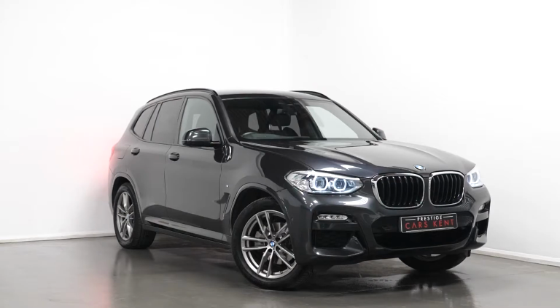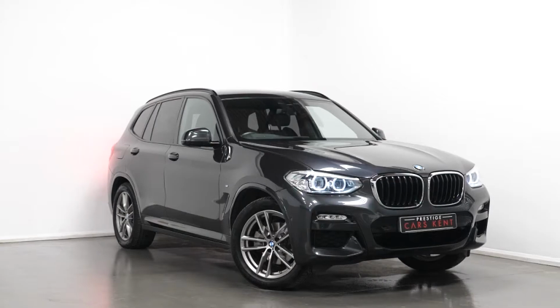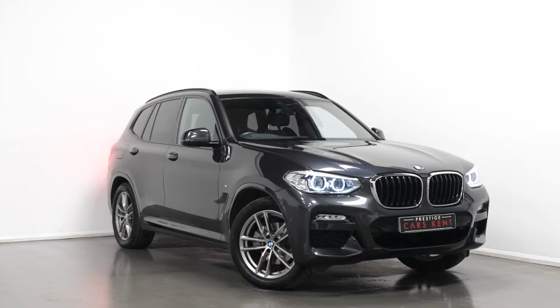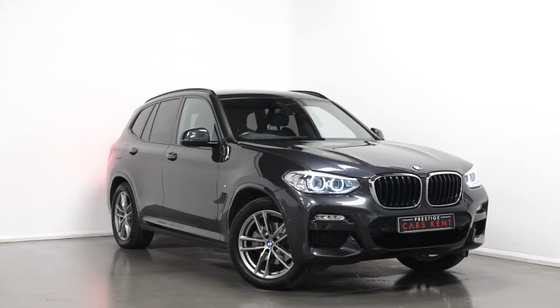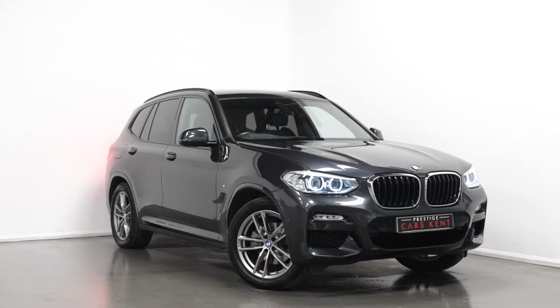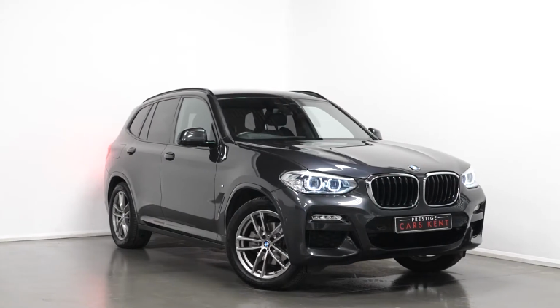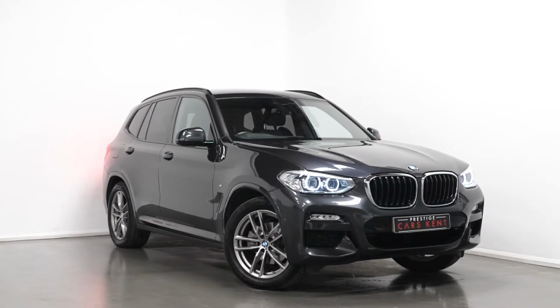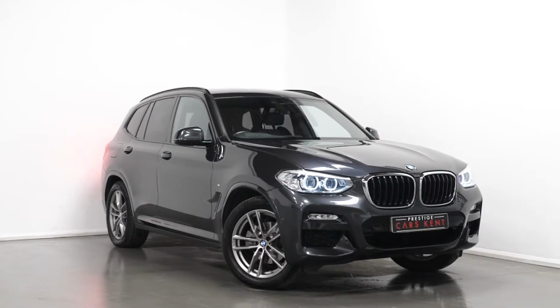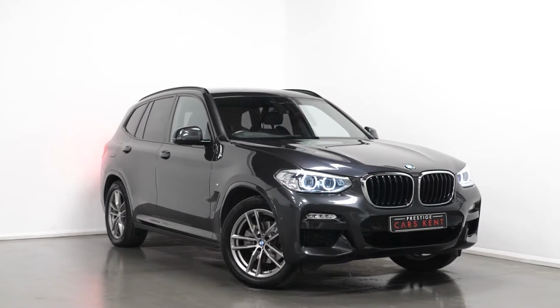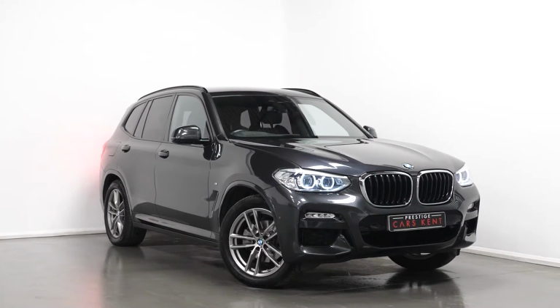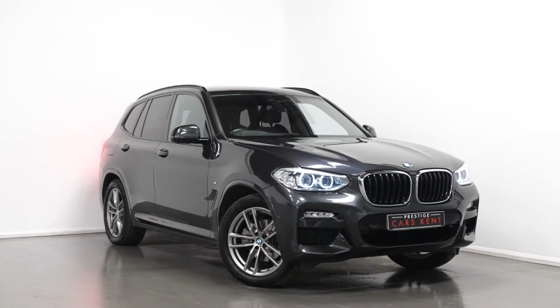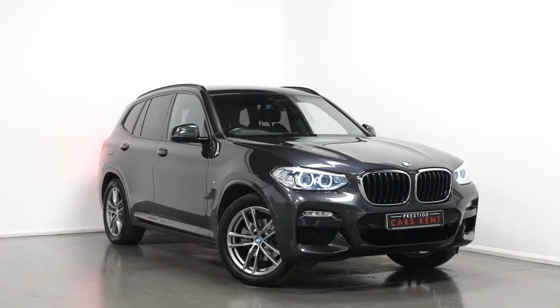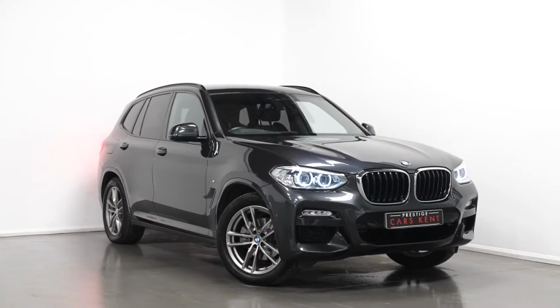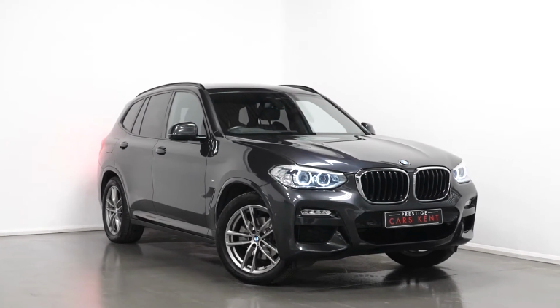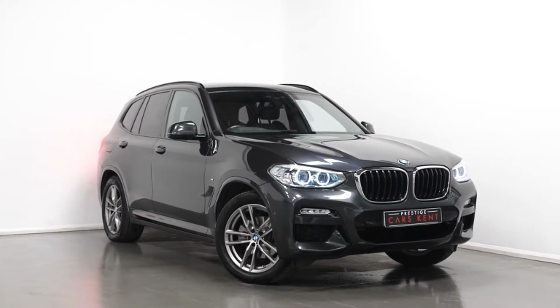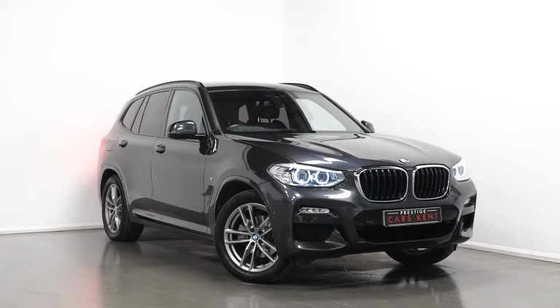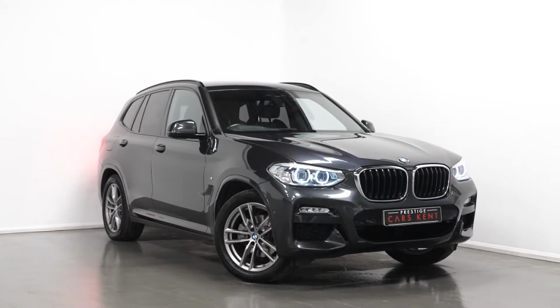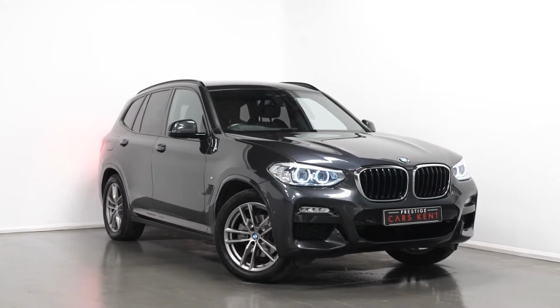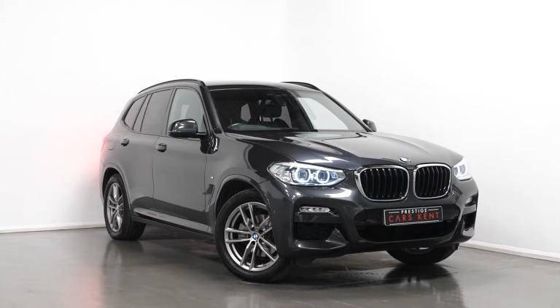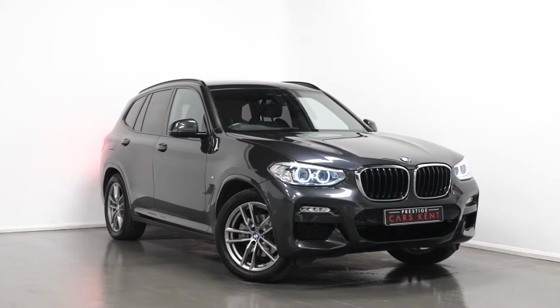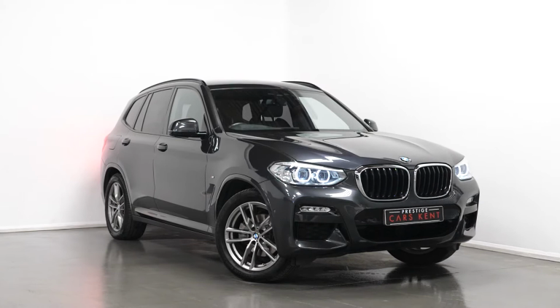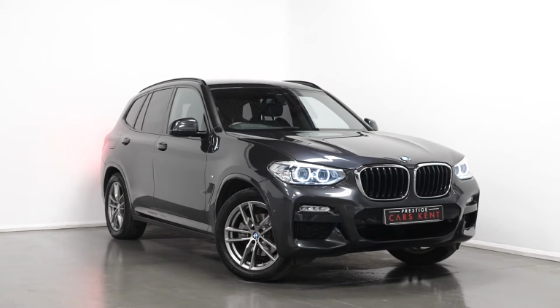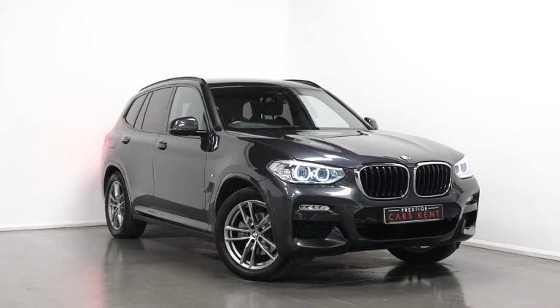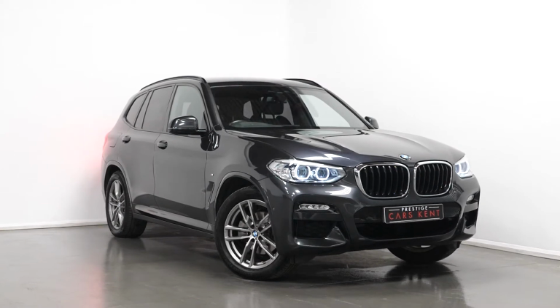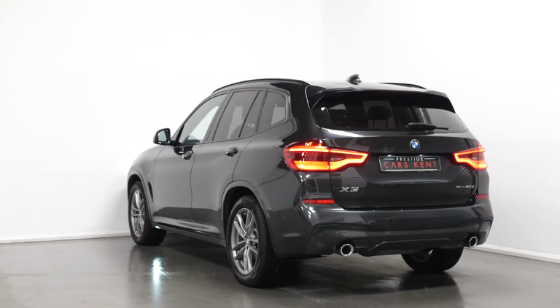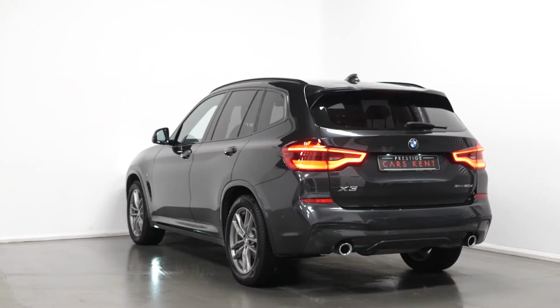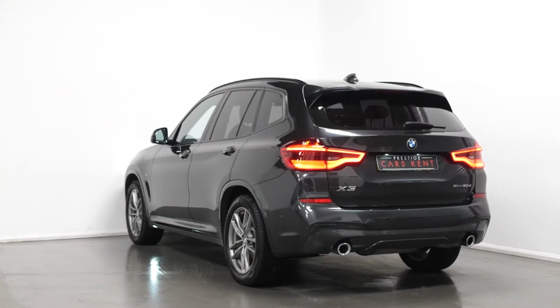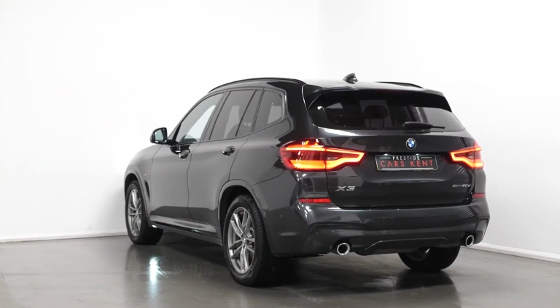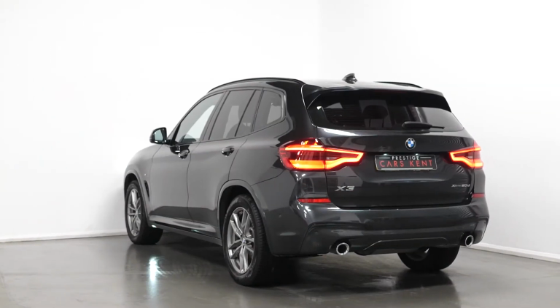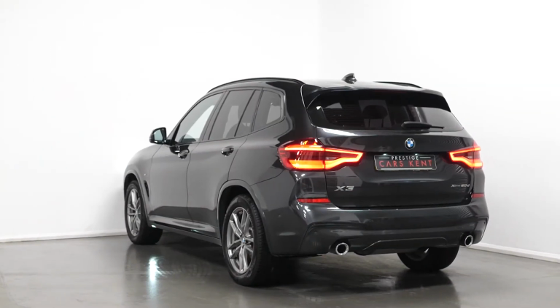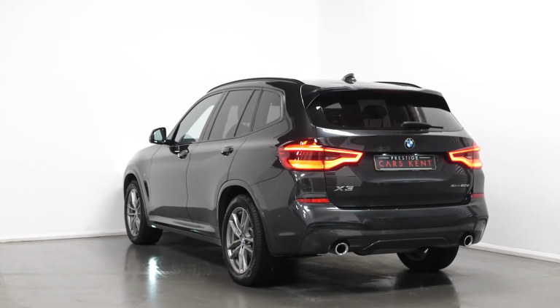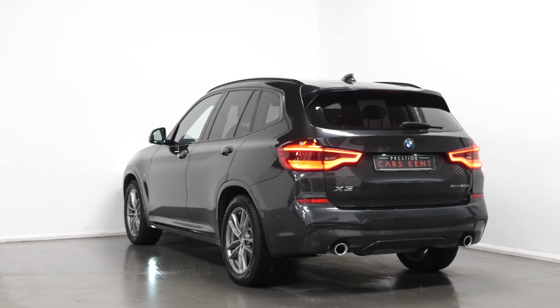Hi there, Joe here today from Prestige Cars Kent, with this new stock 2018 BMW X3 M Sport X Drive.